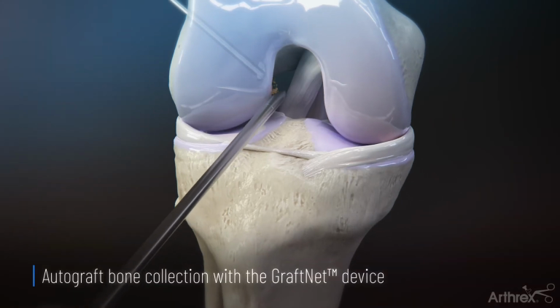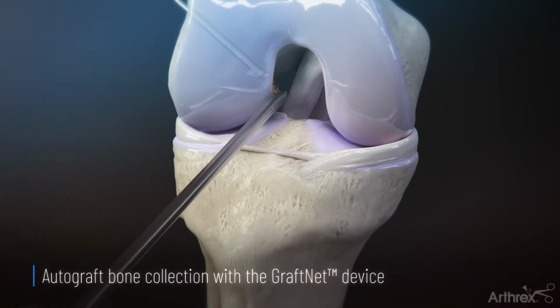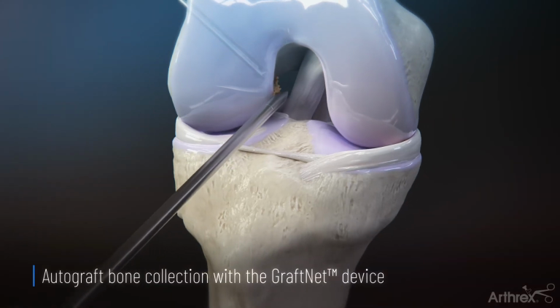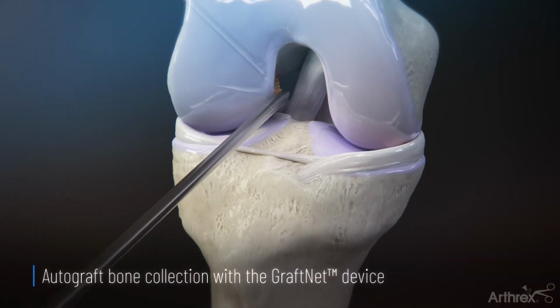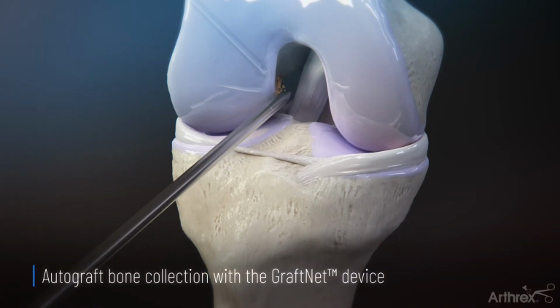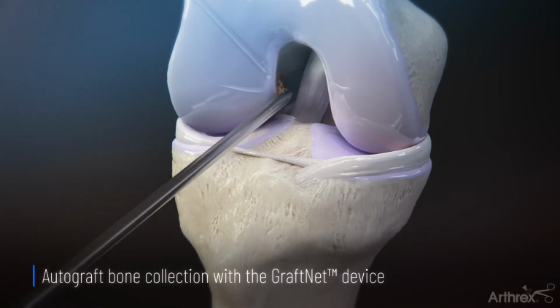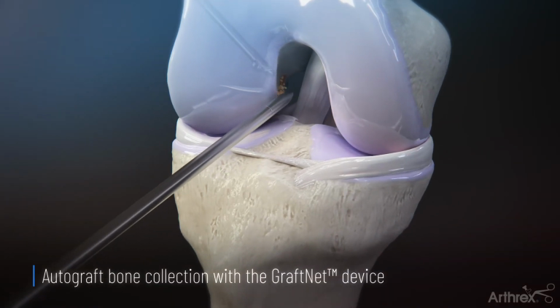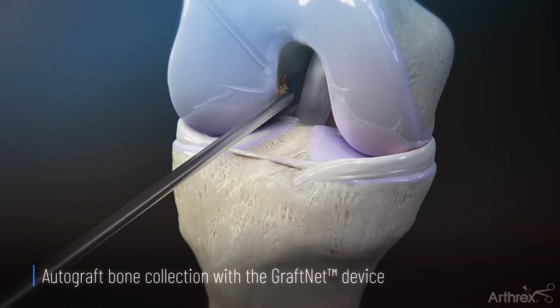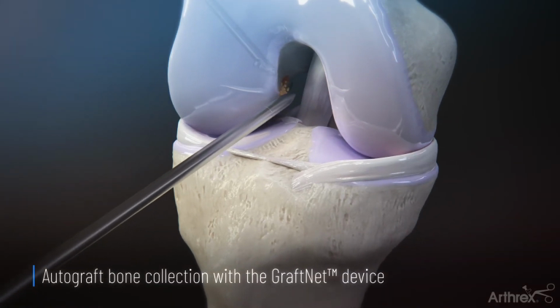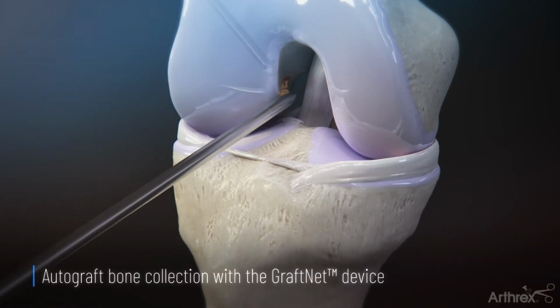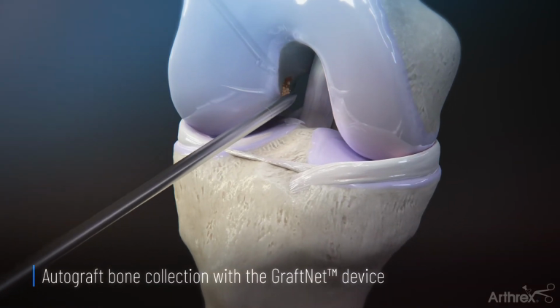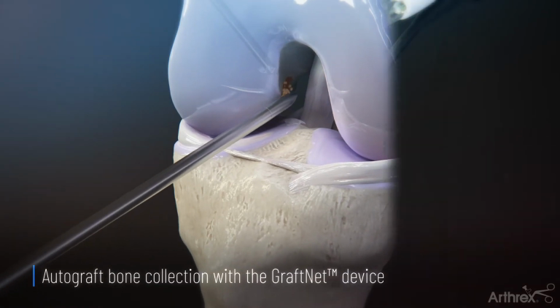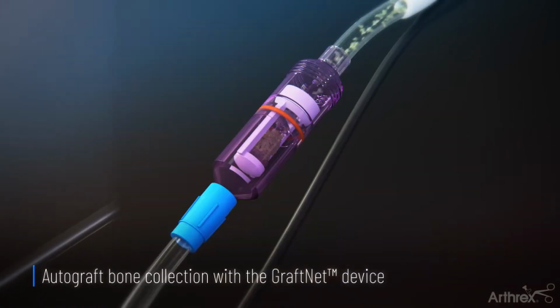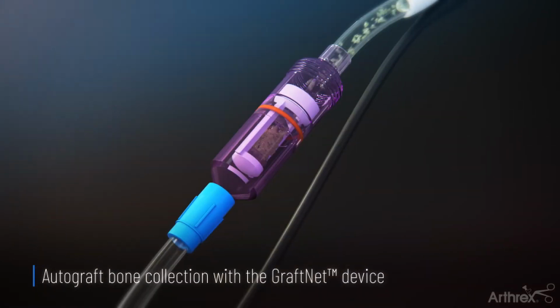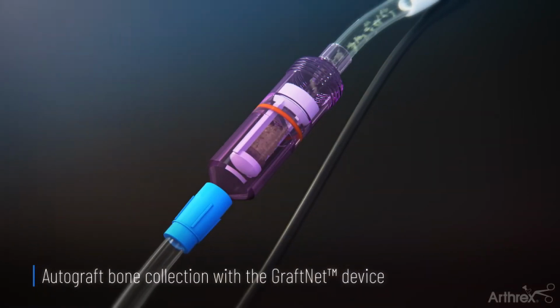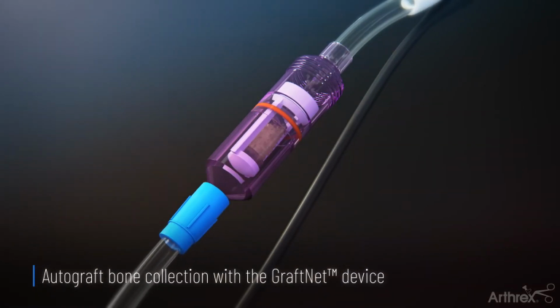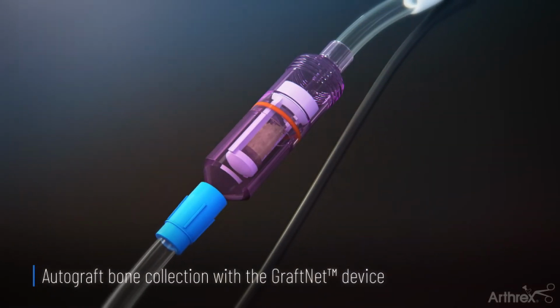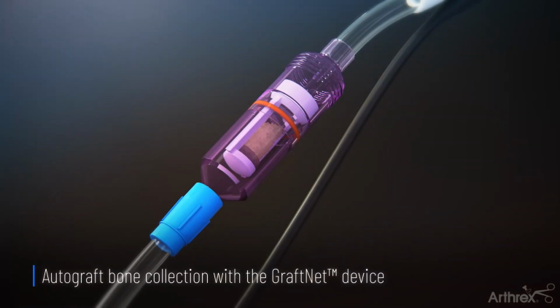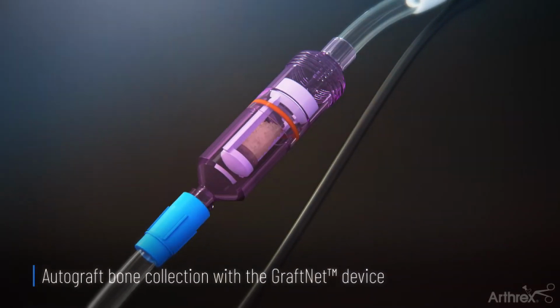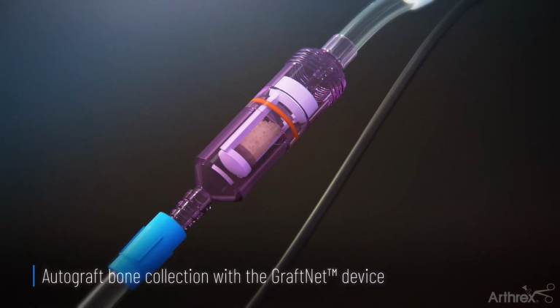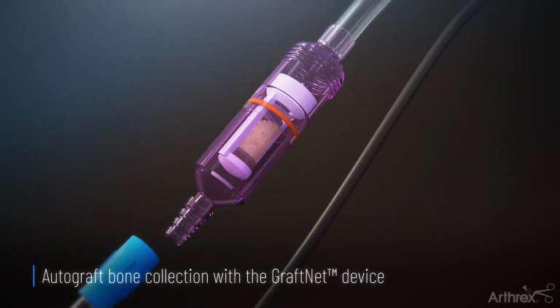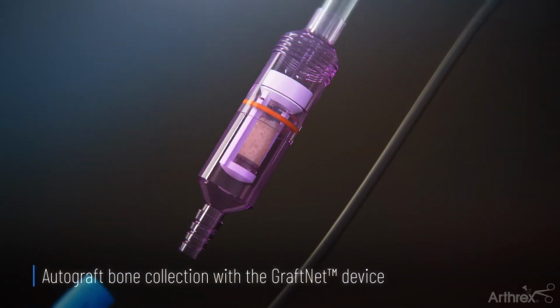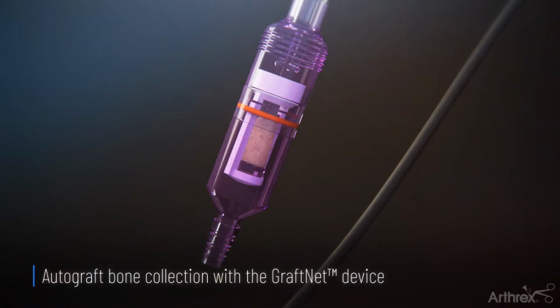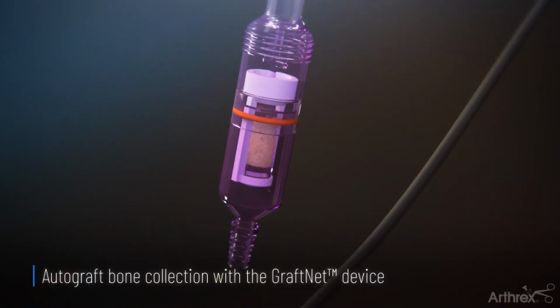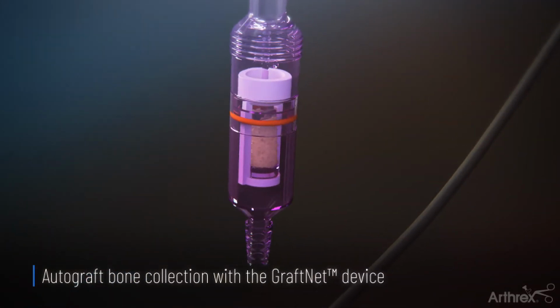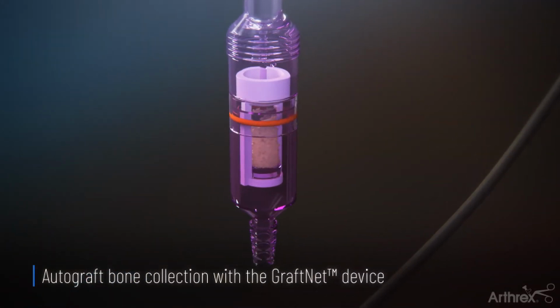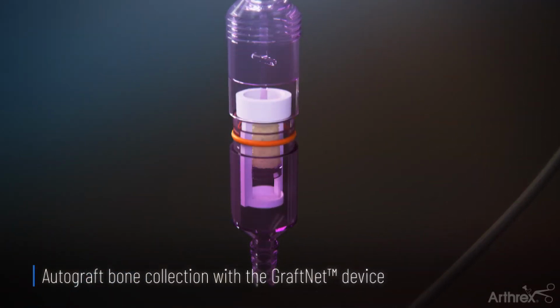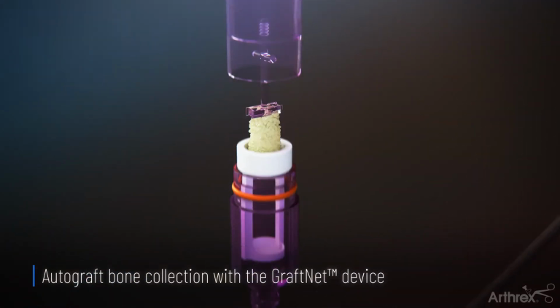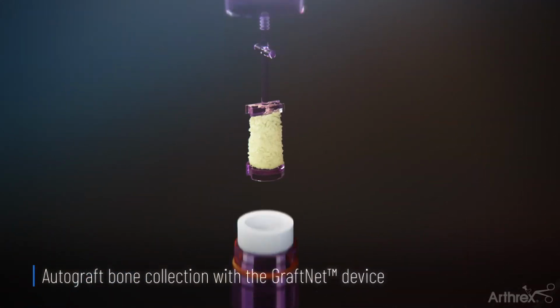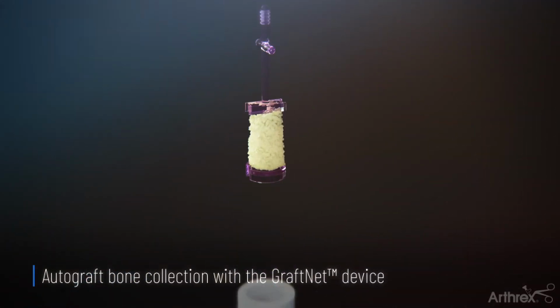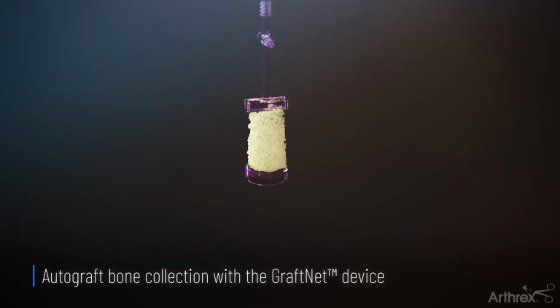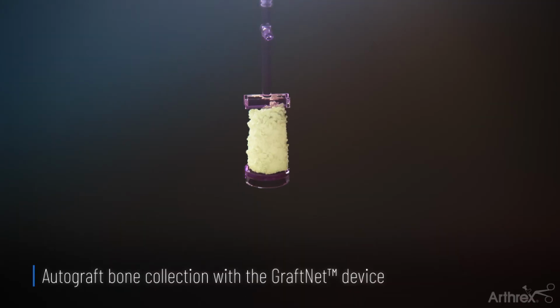Tibial and femoral tunnels are drilled, with the bone debris being collected by the GraftNet device.